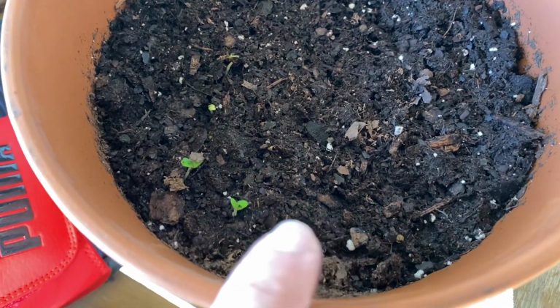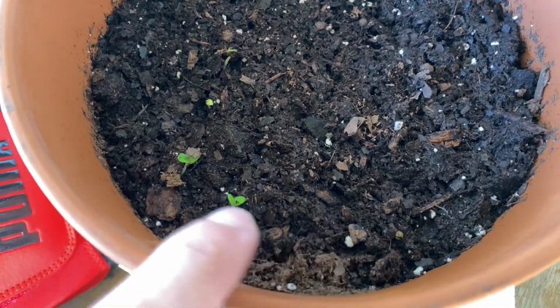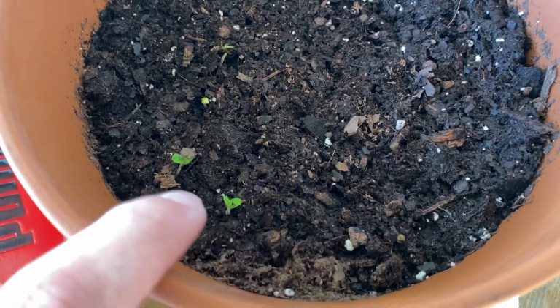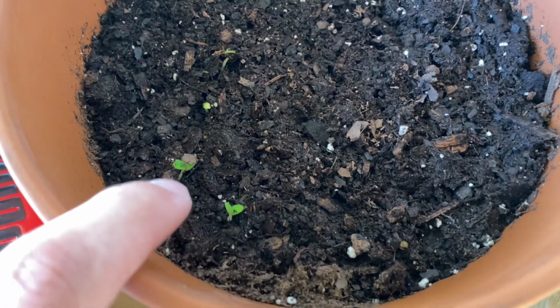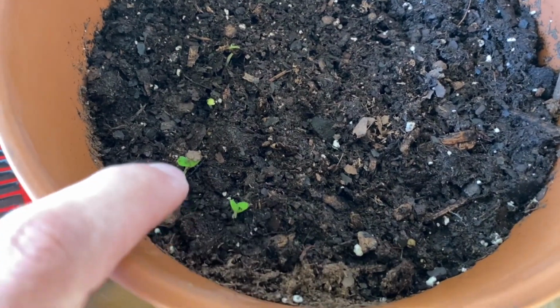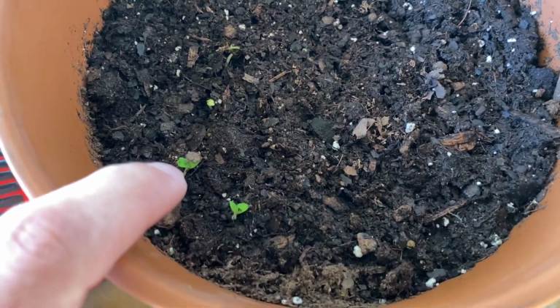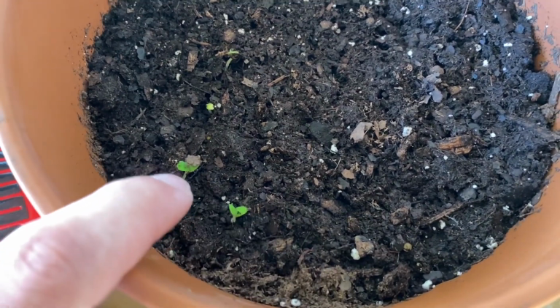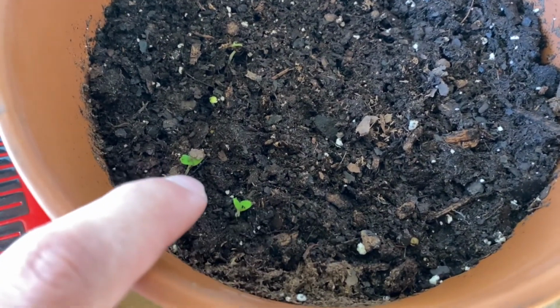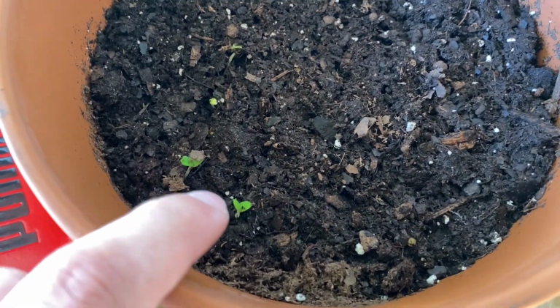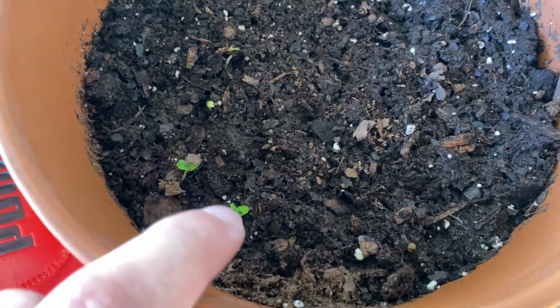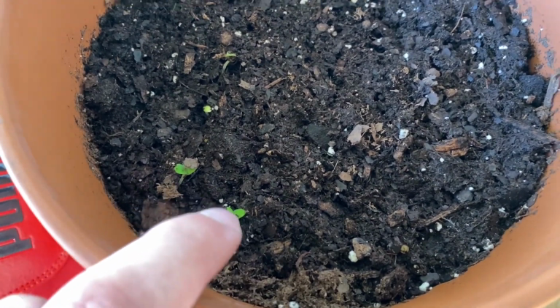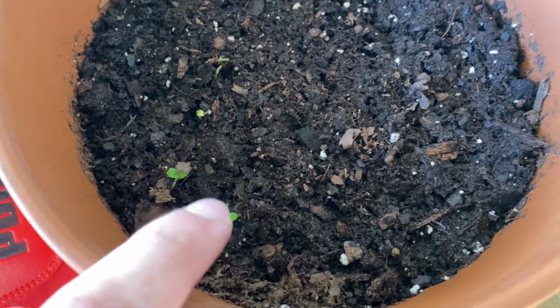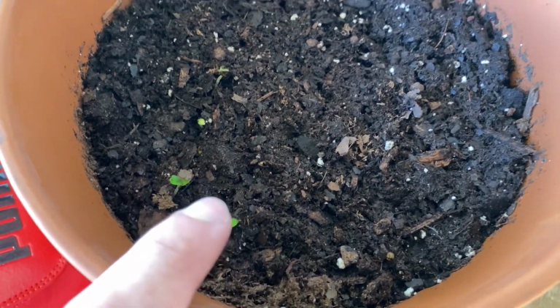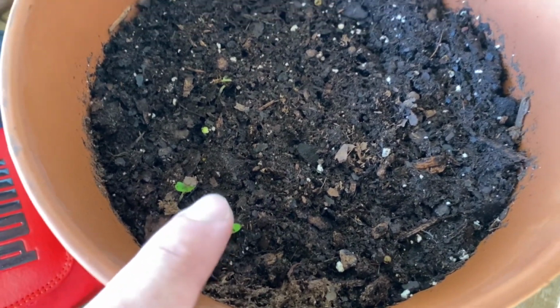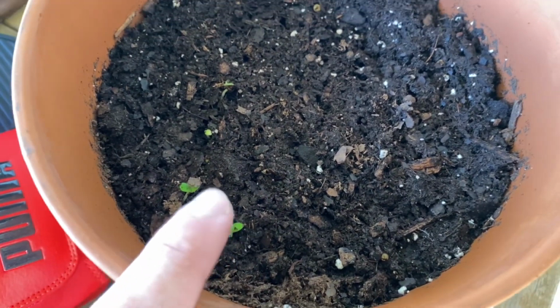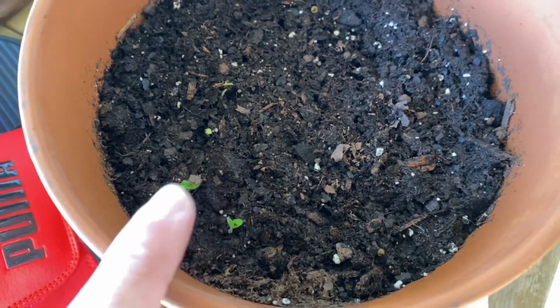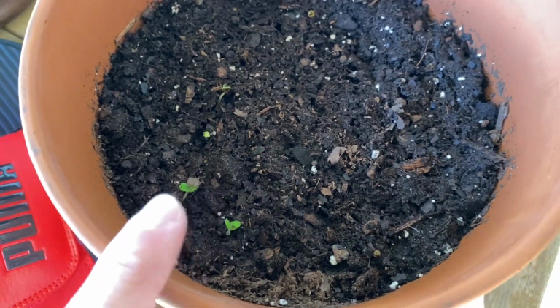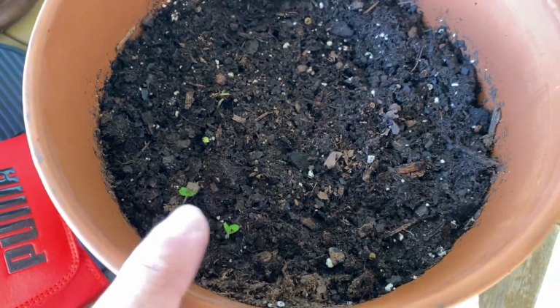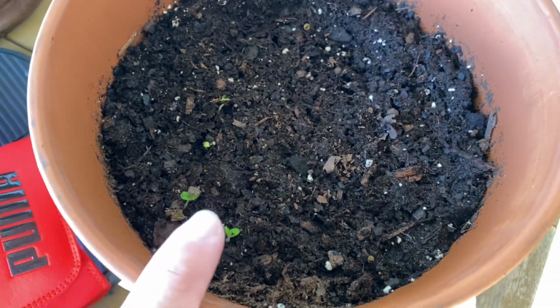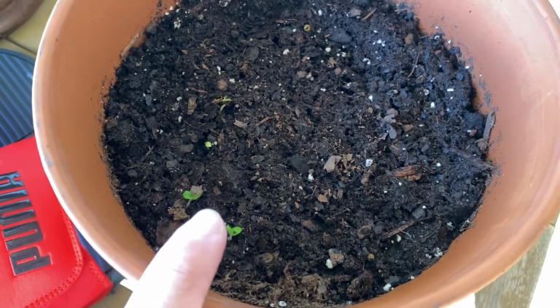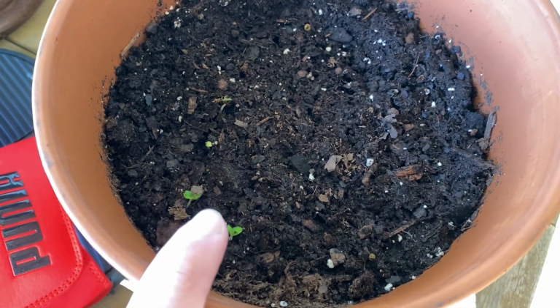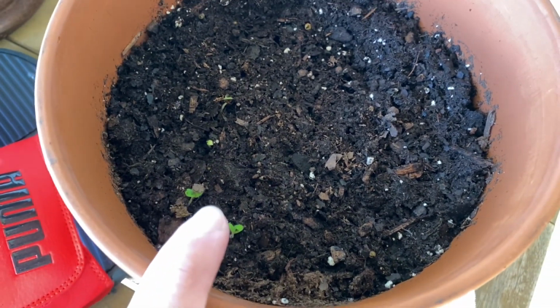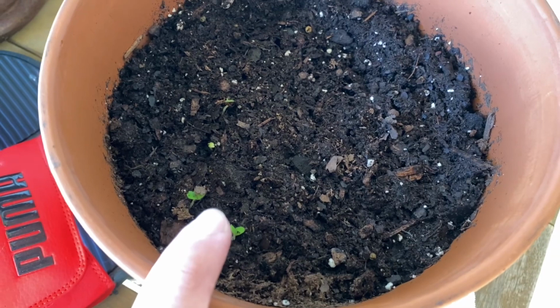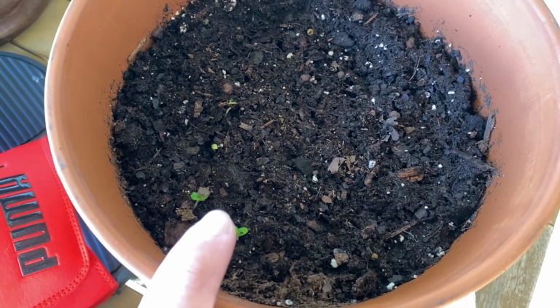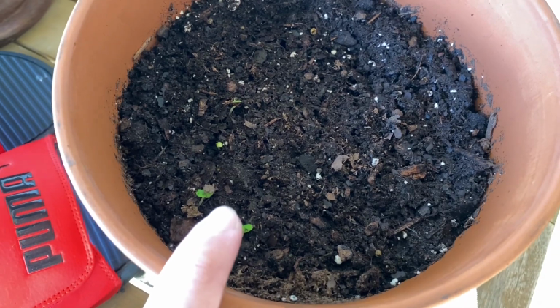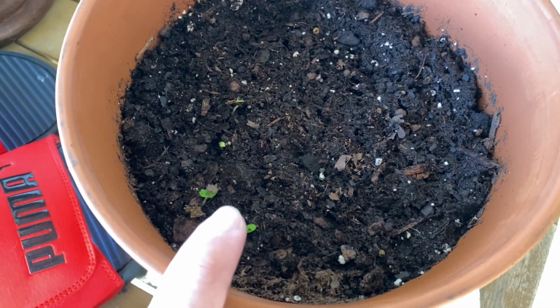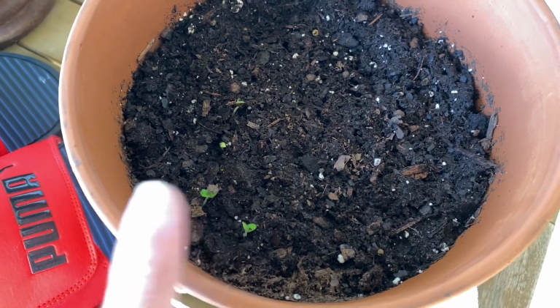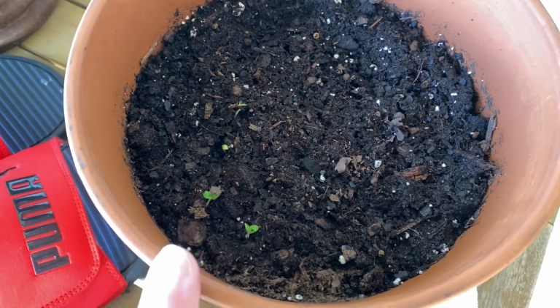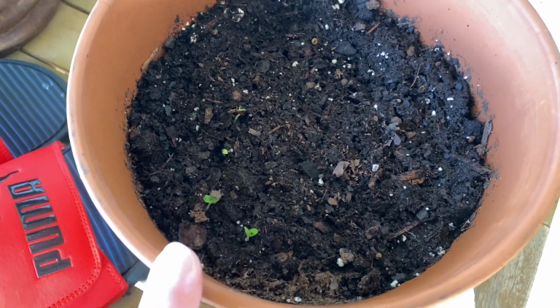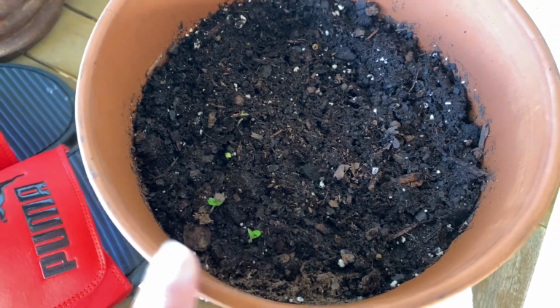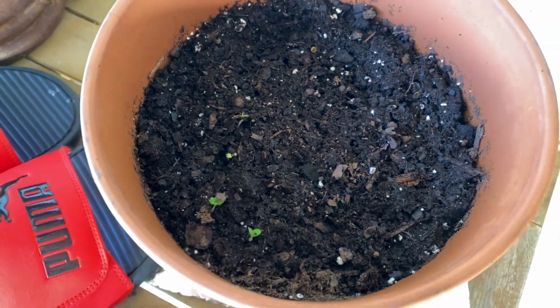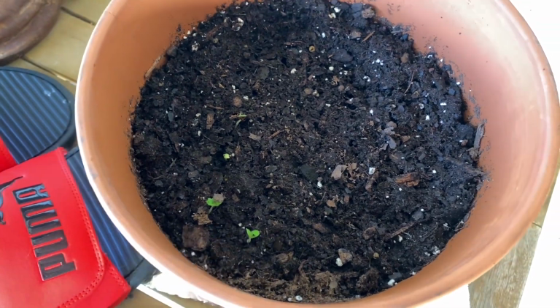Finally my salvias are popping out — it's been about two weeks now.